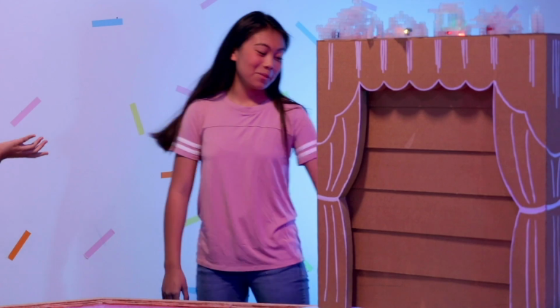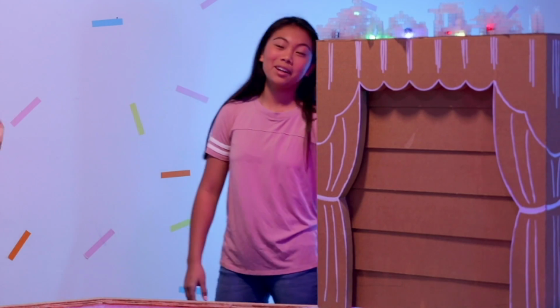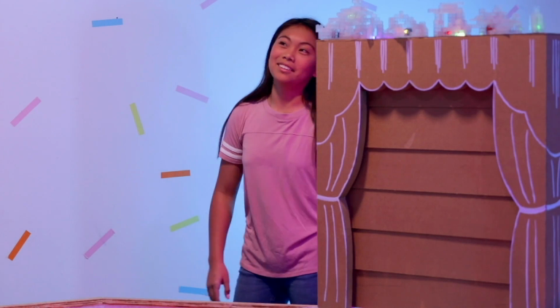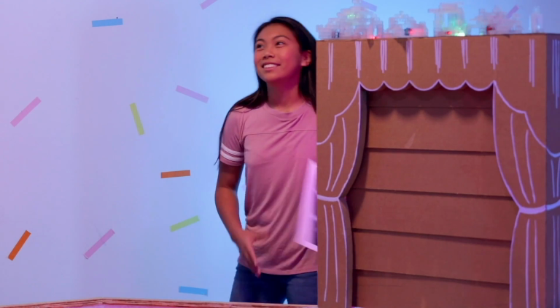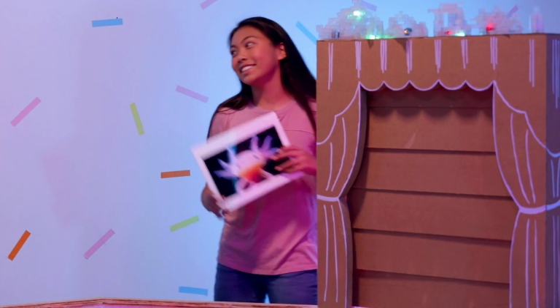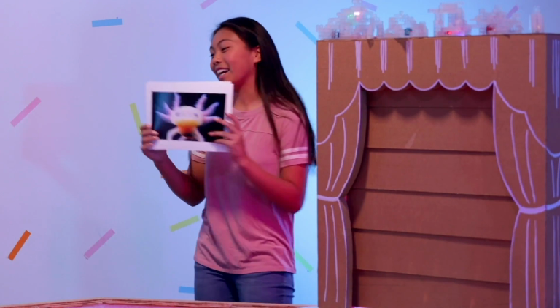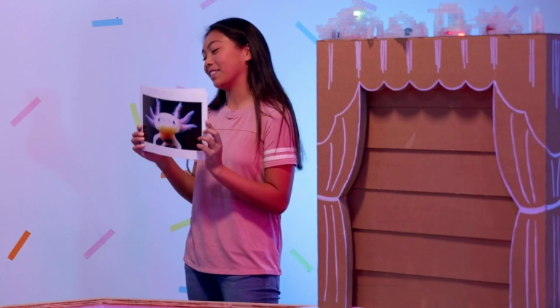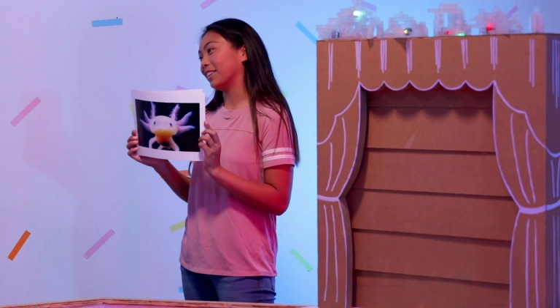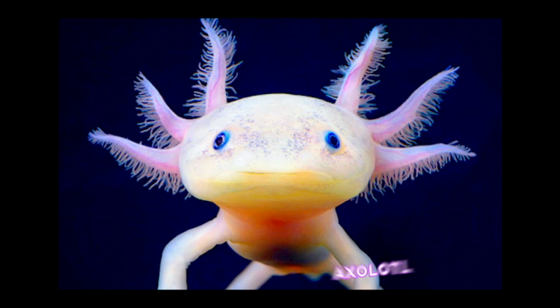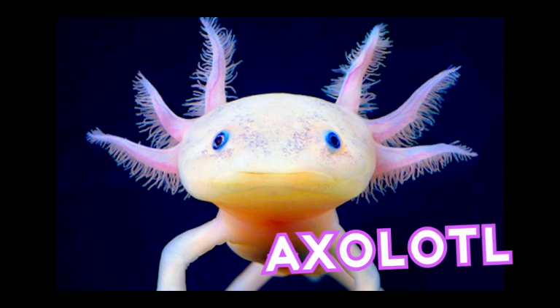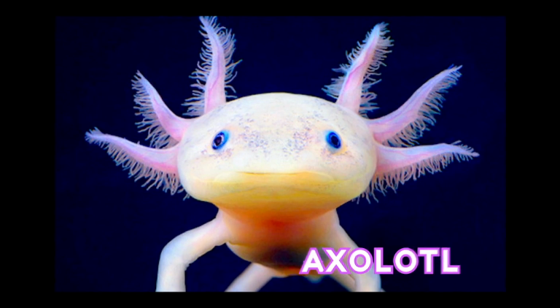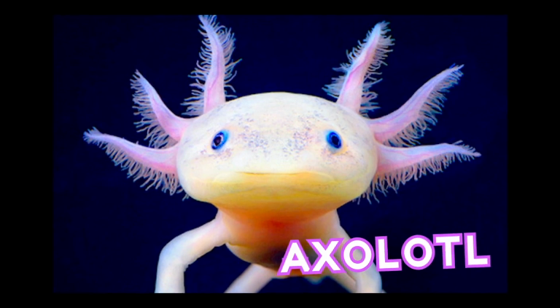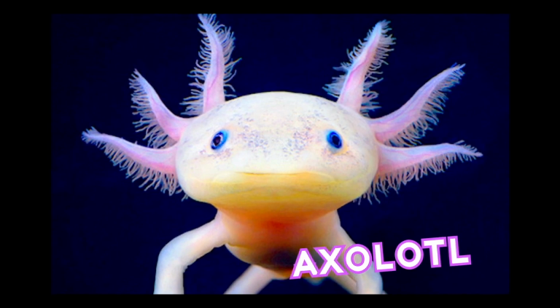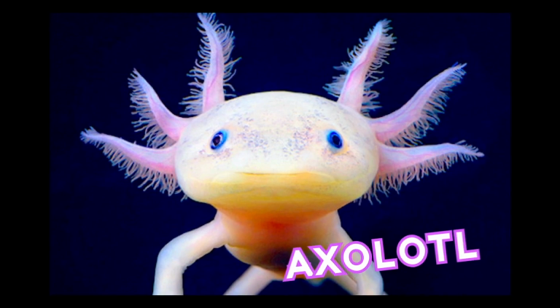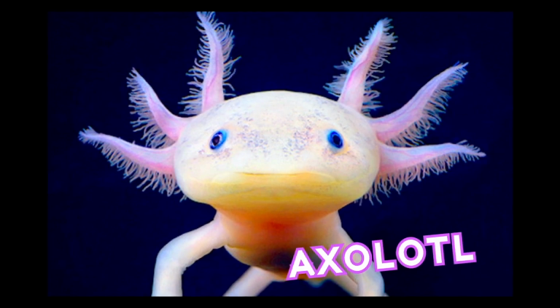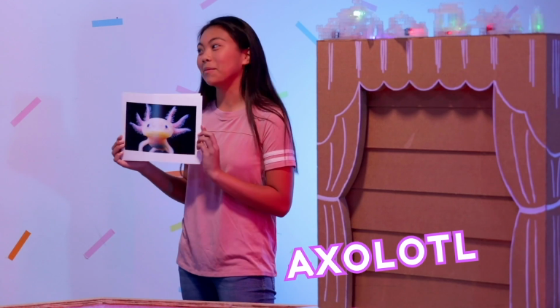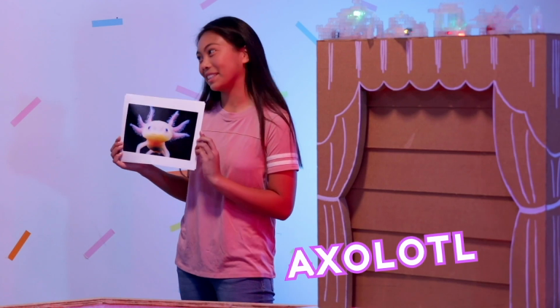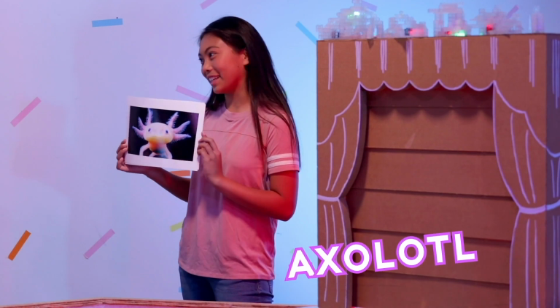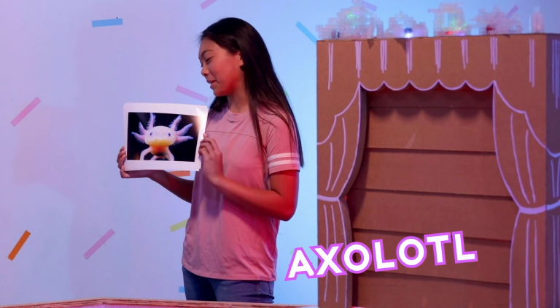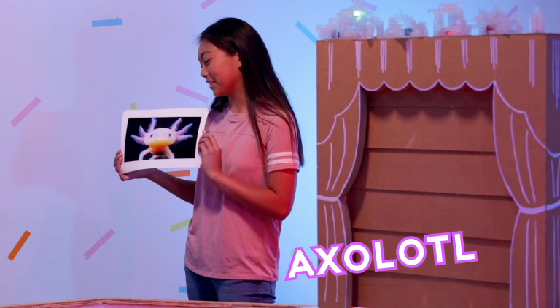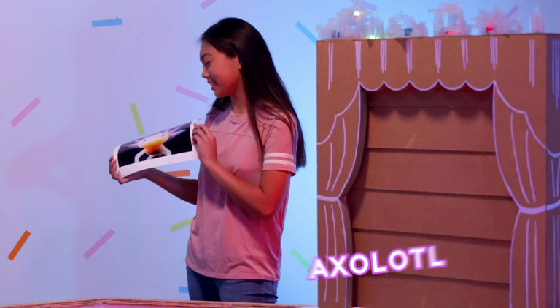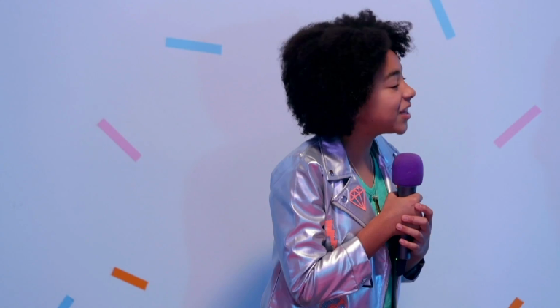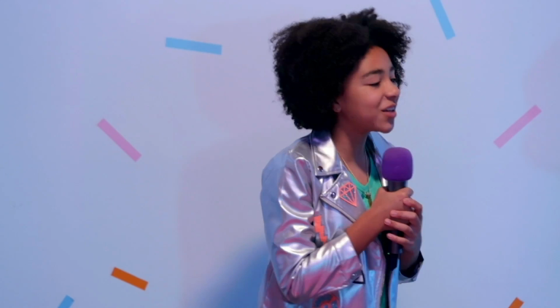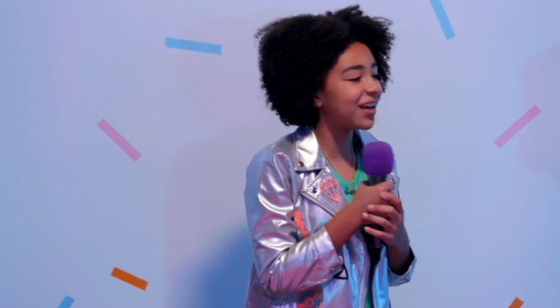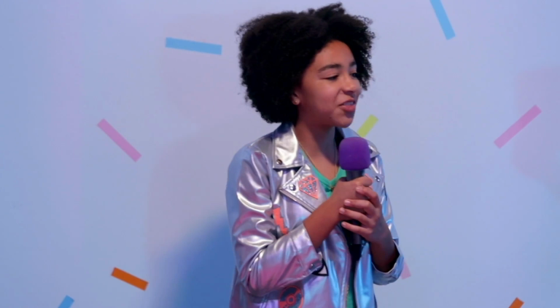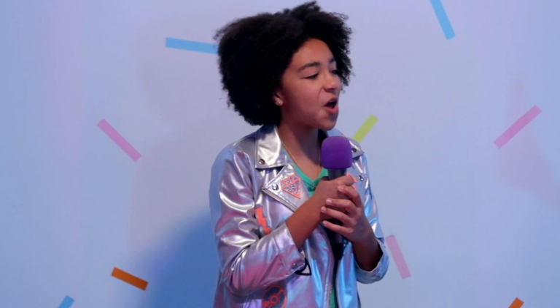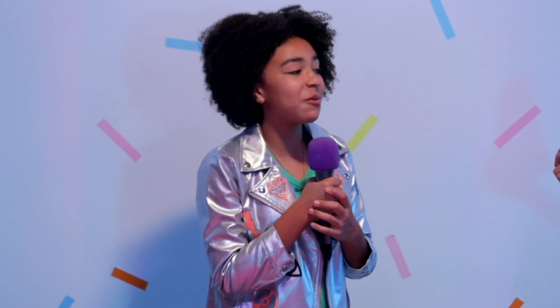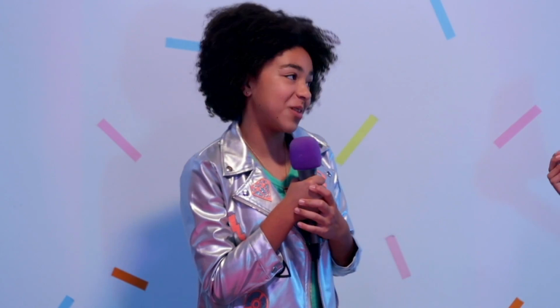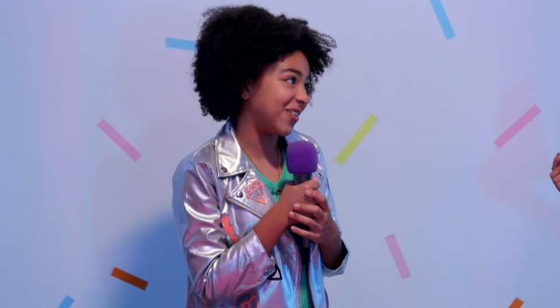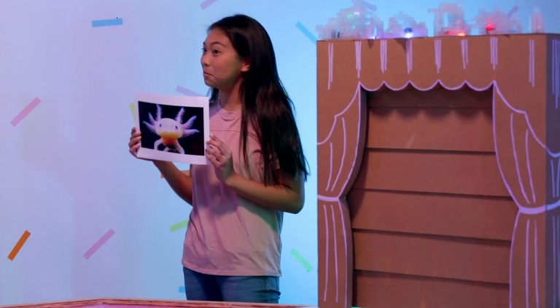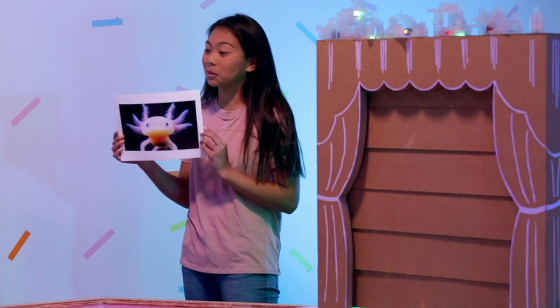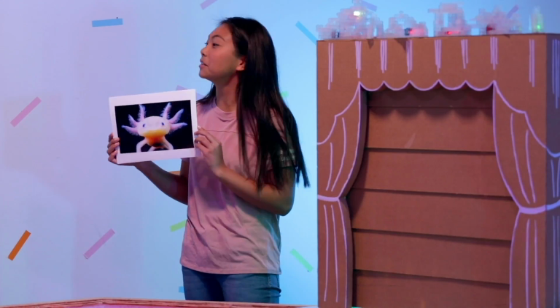Well, this is an axolotl. They're Mexican salamanders. They look like they're not real — but they're real.